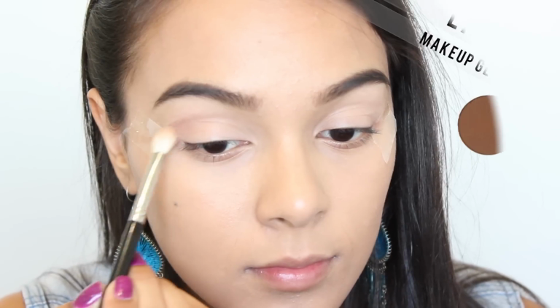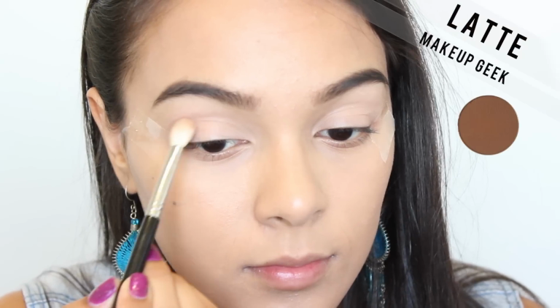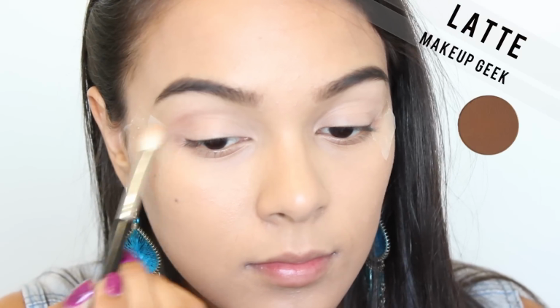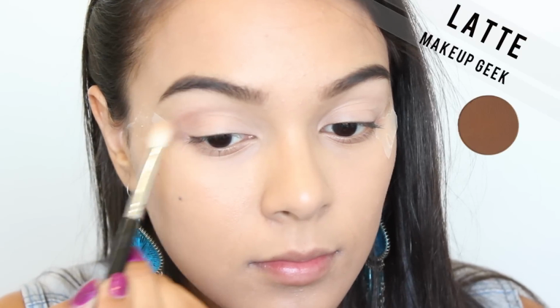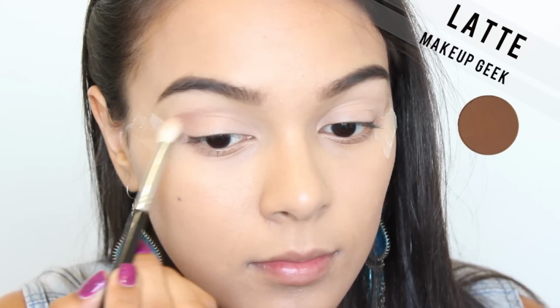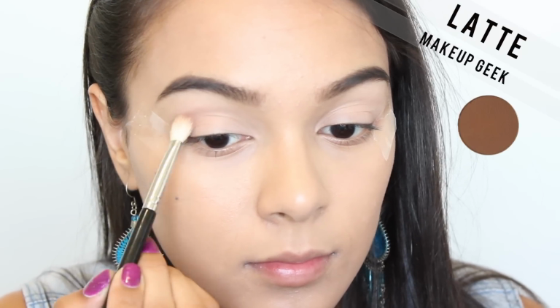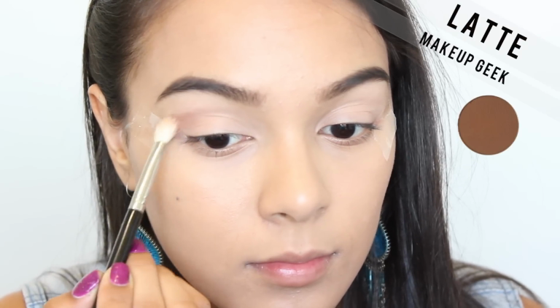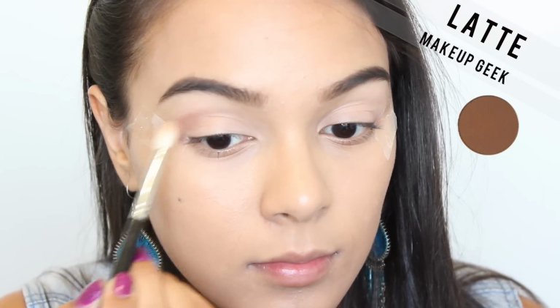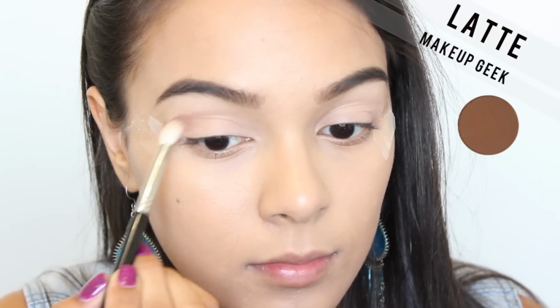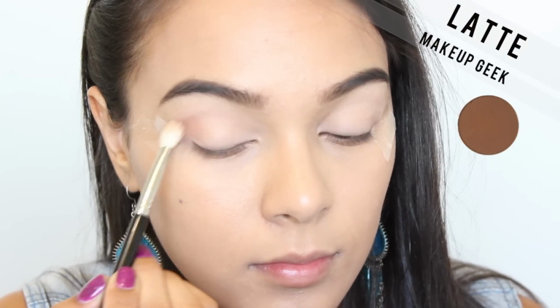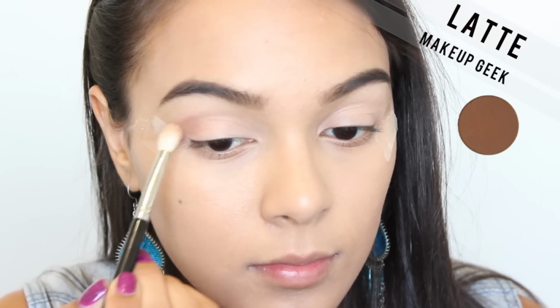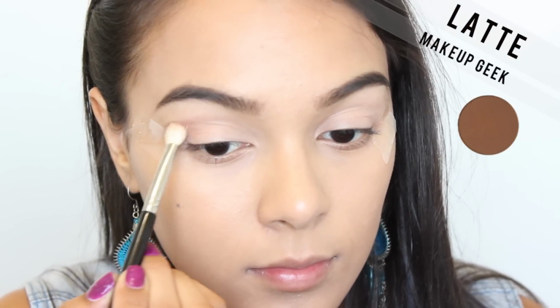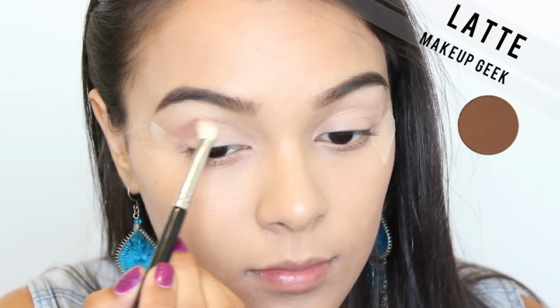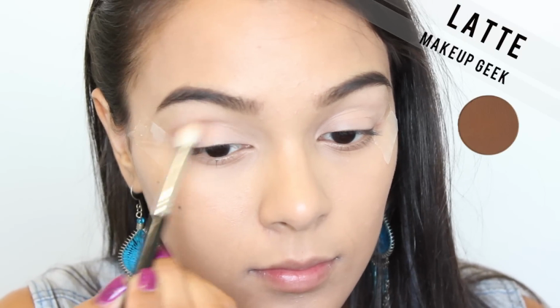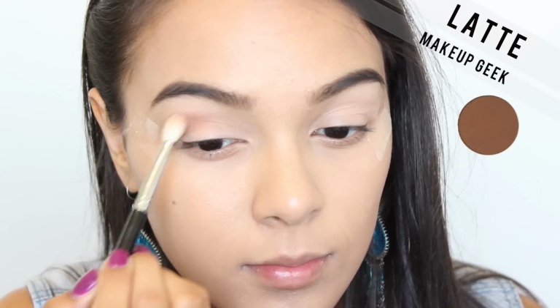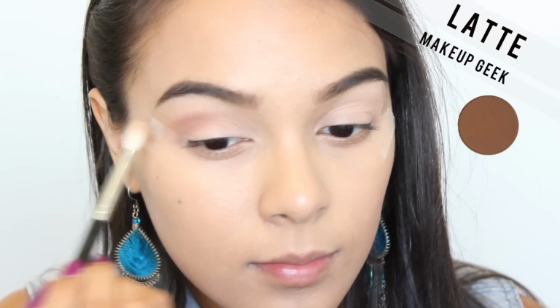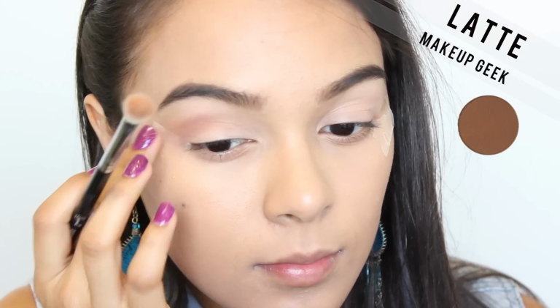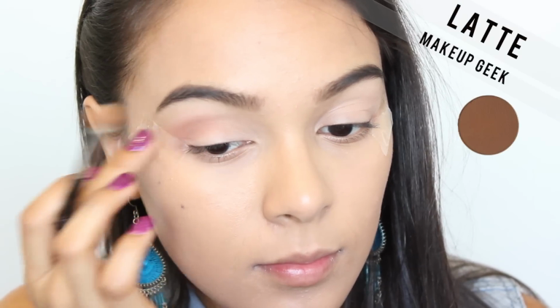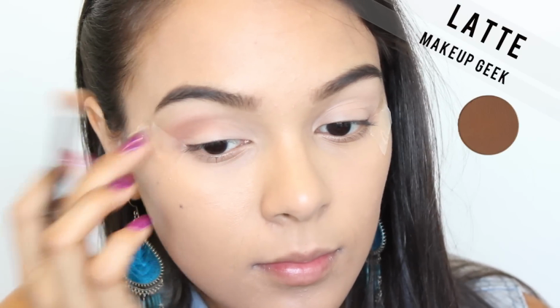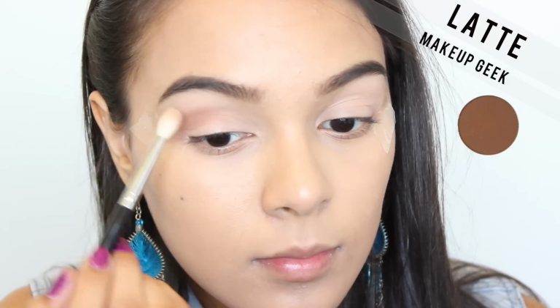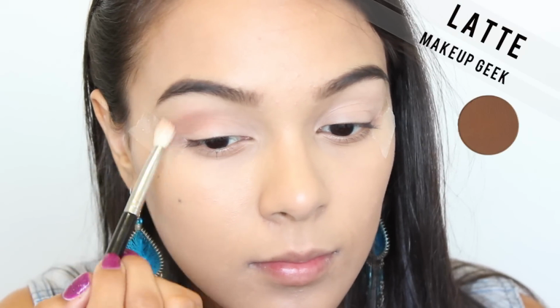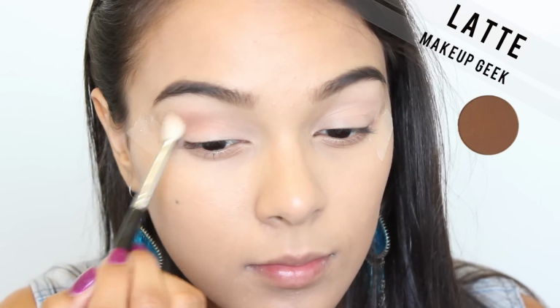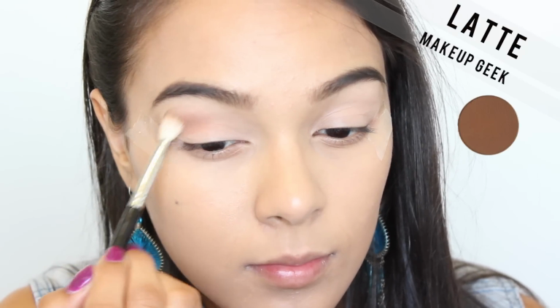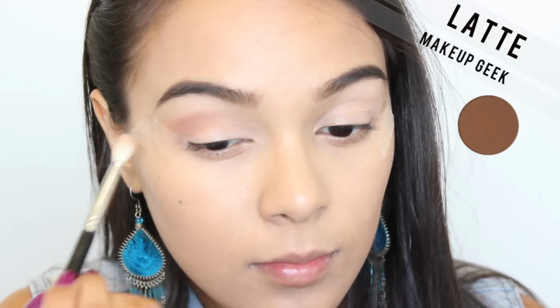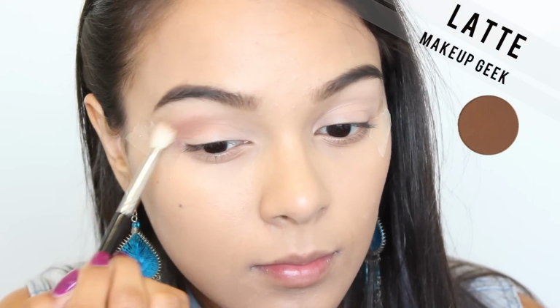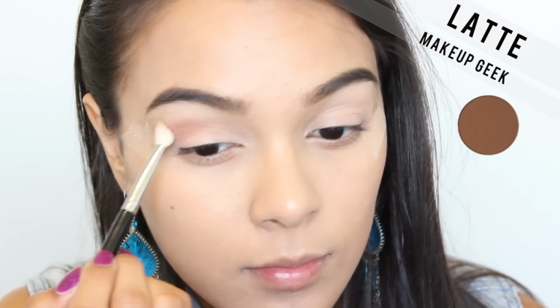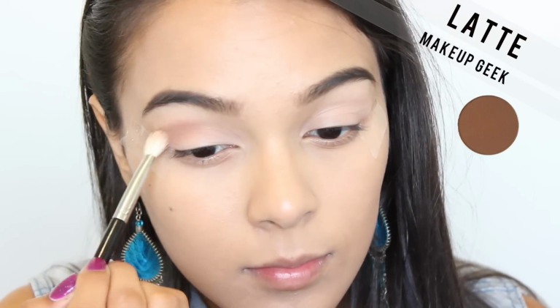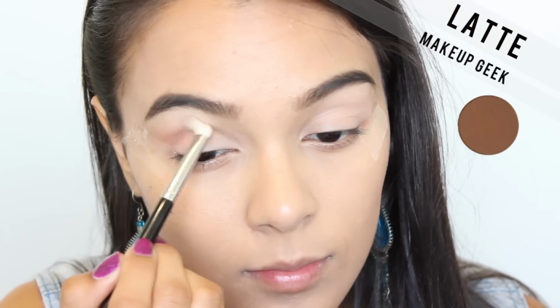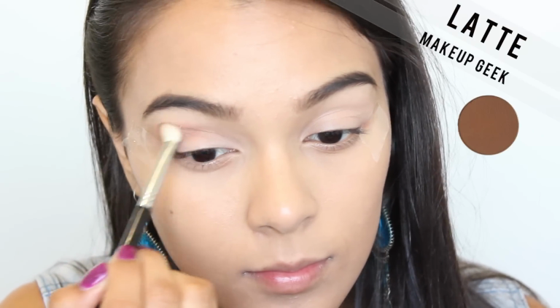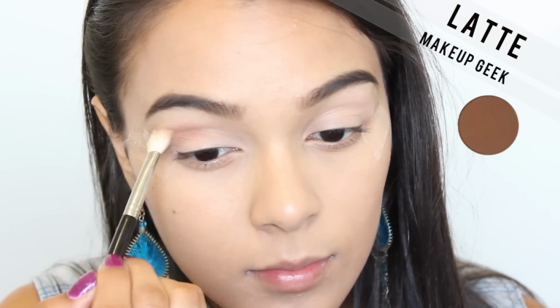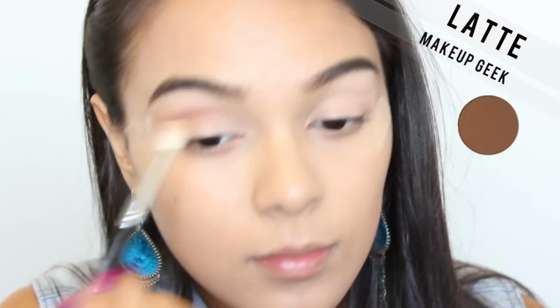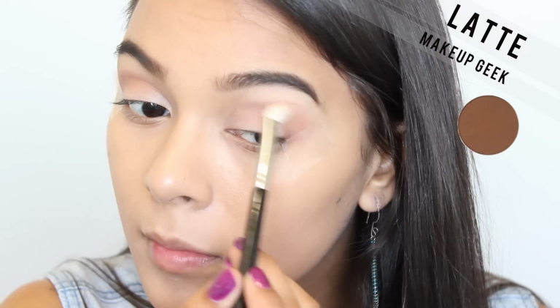I'm going to be using Latte by Makeup Geek, applying this onto the crease to really warm up this eye look.